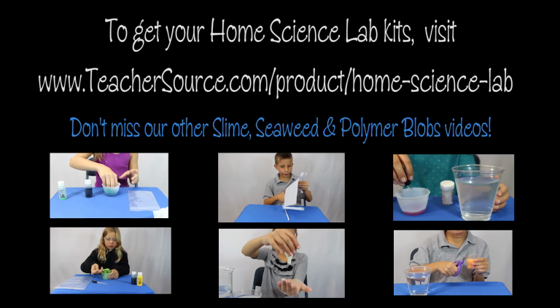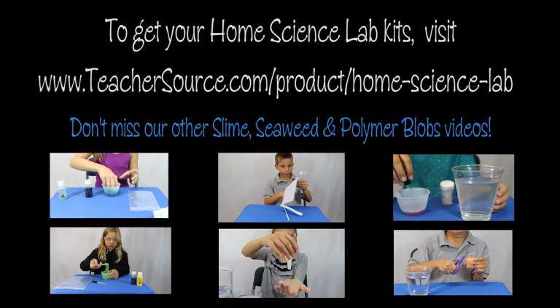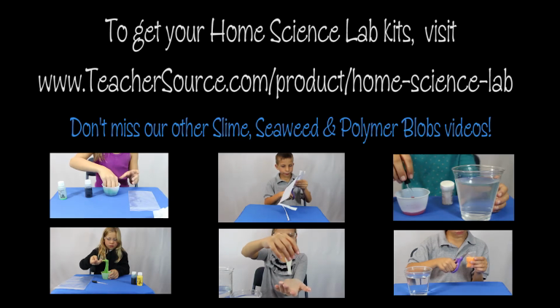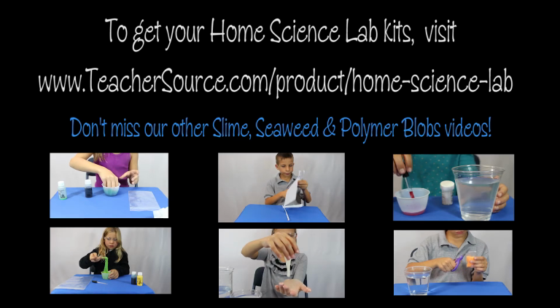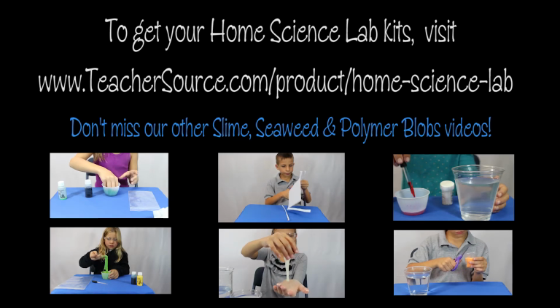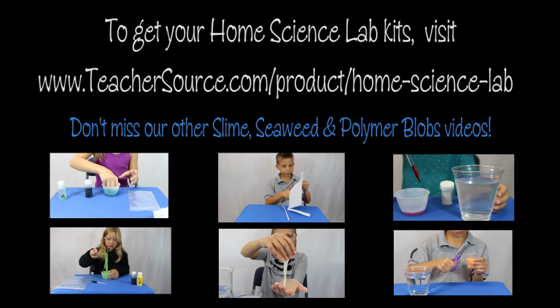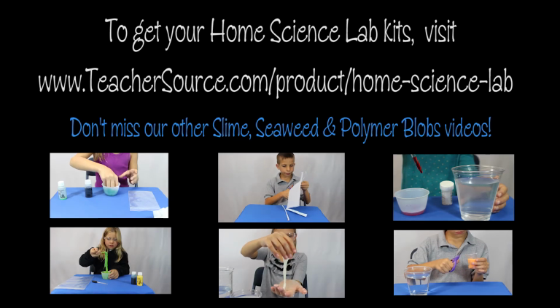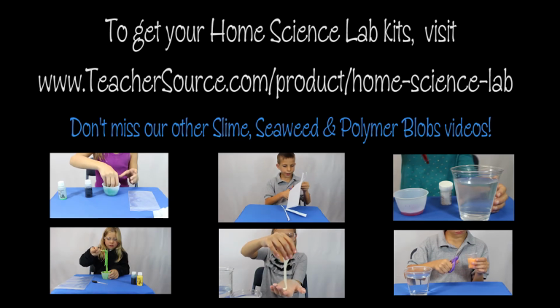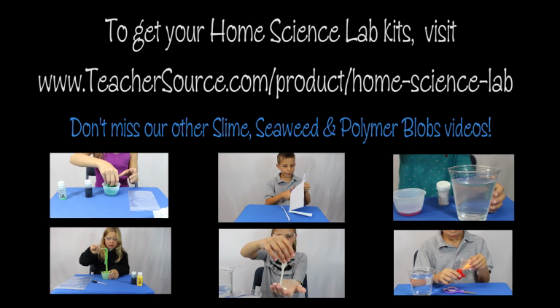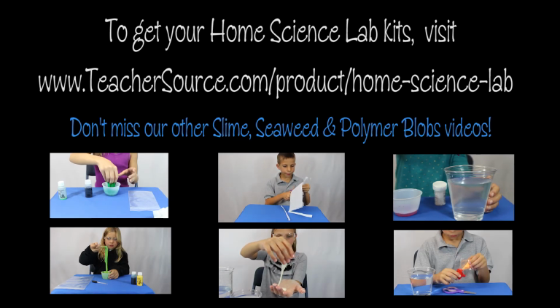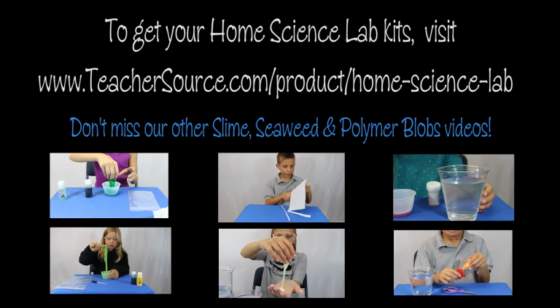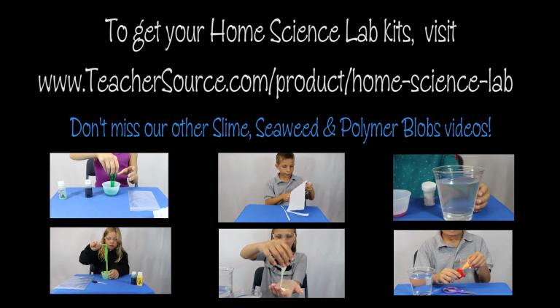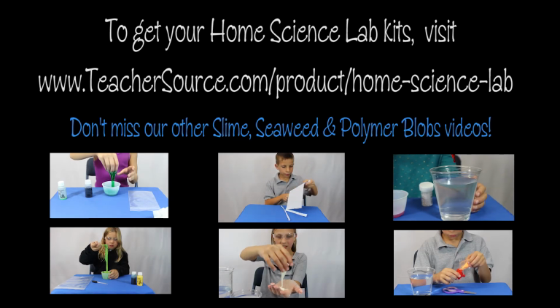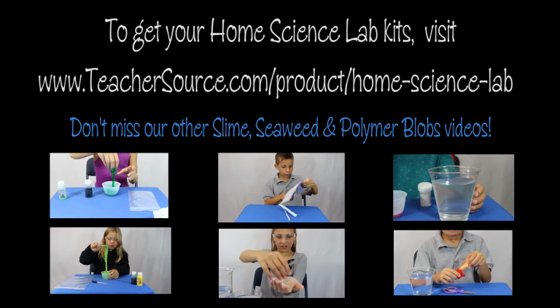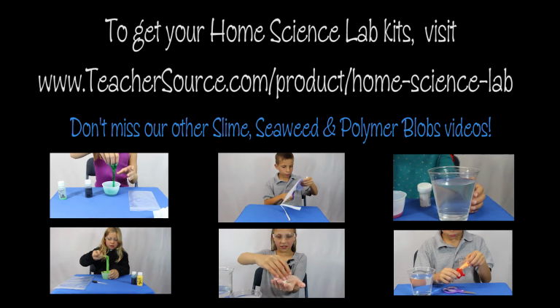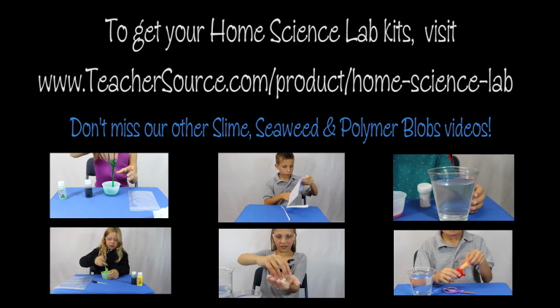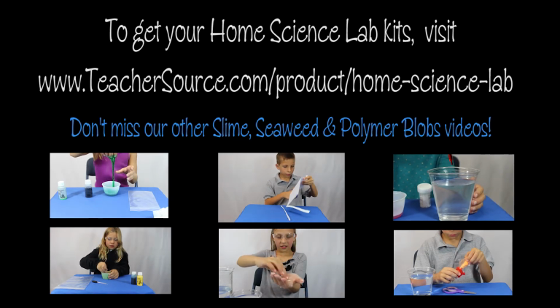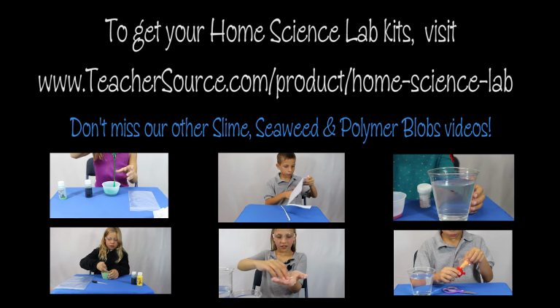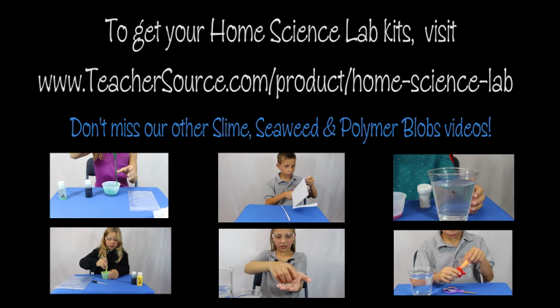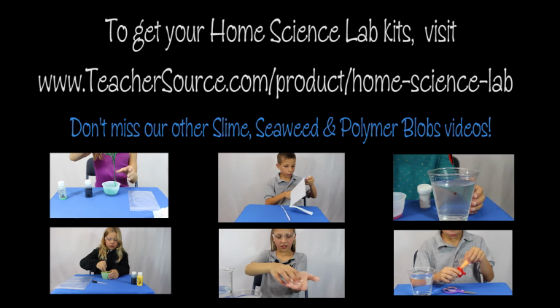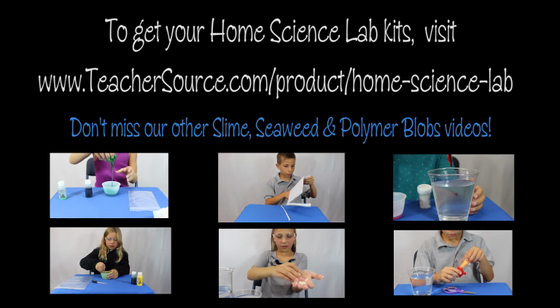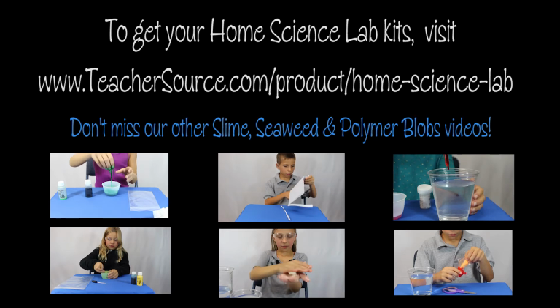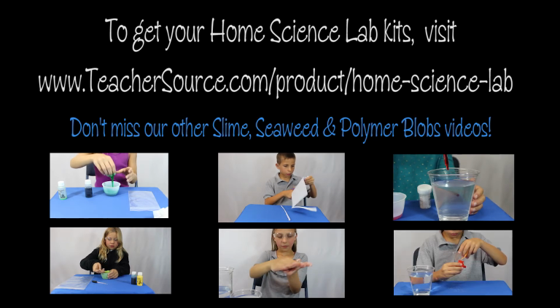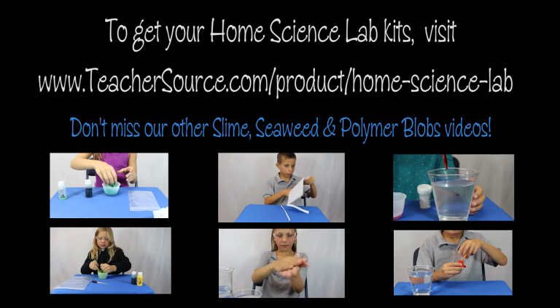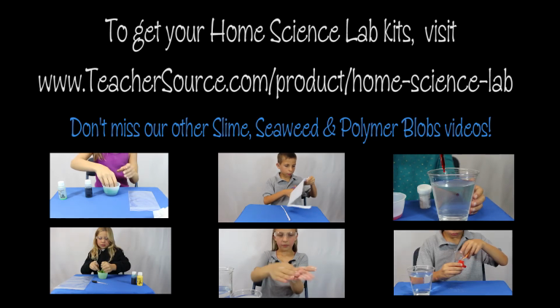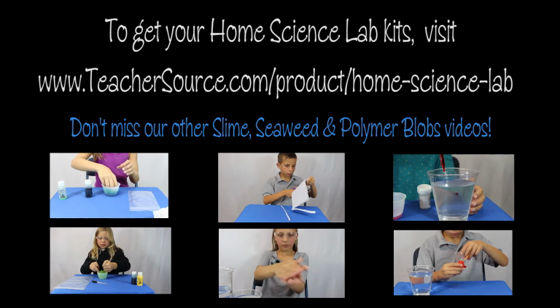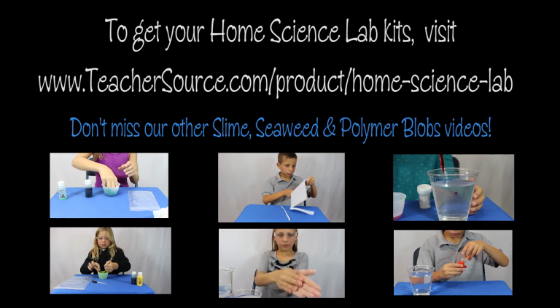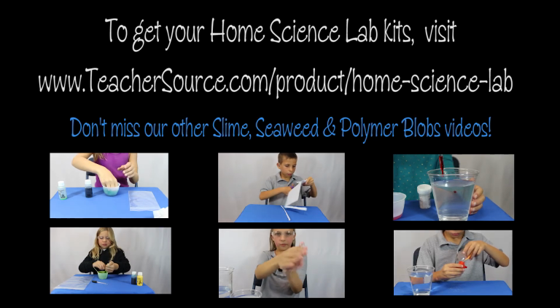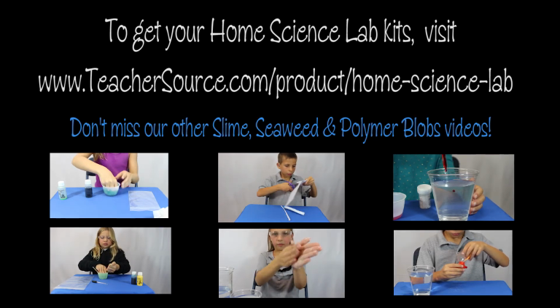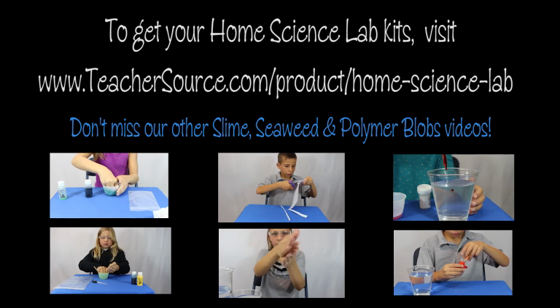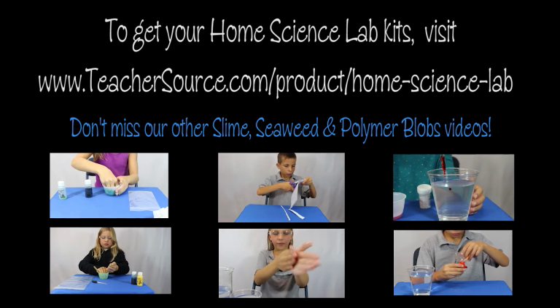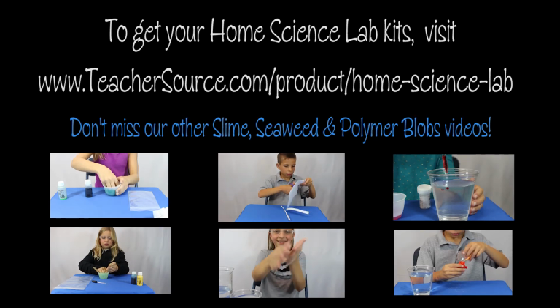Use this link to subscribe to your very own Home Science Lab Kit and follow the links below to see the activities within this series.